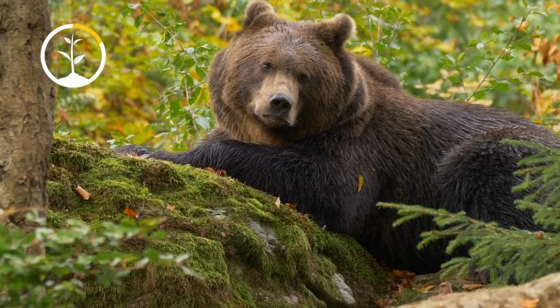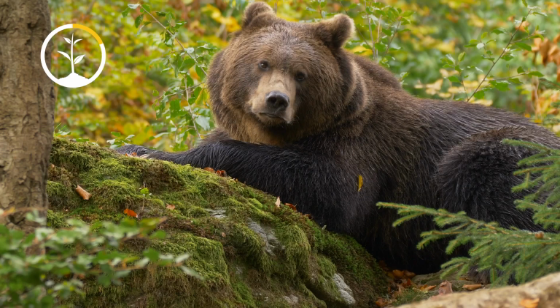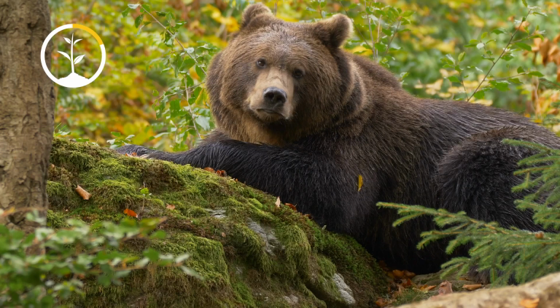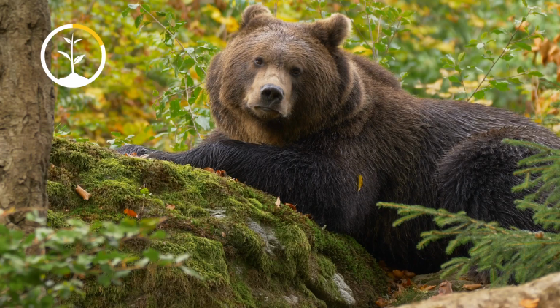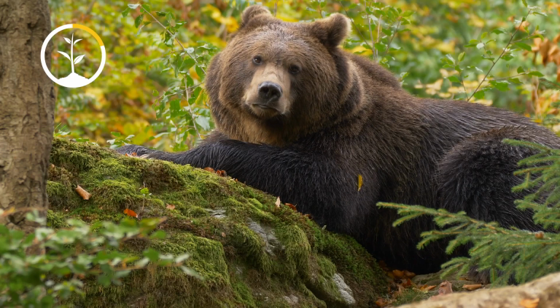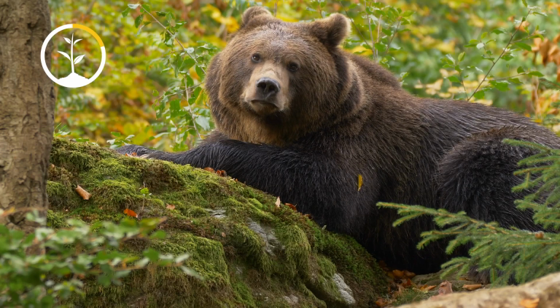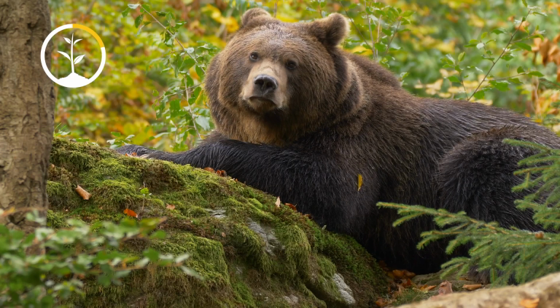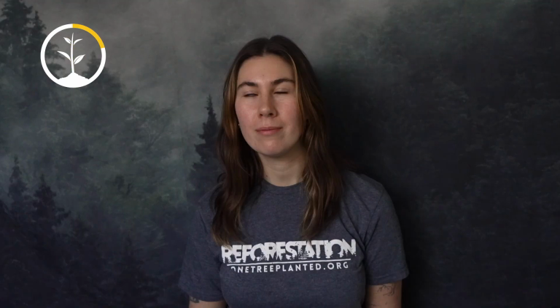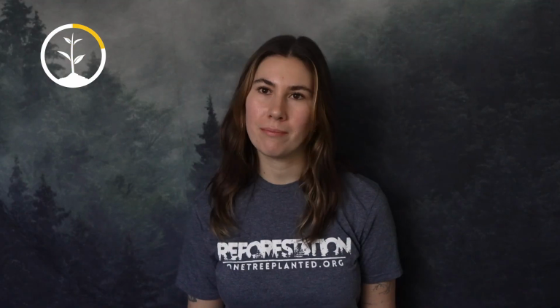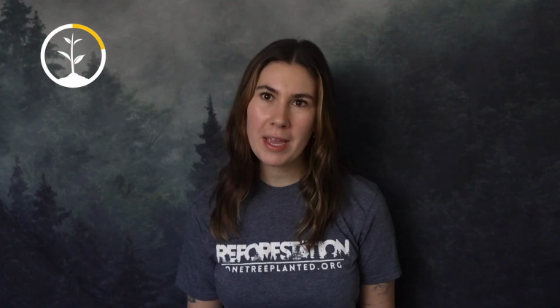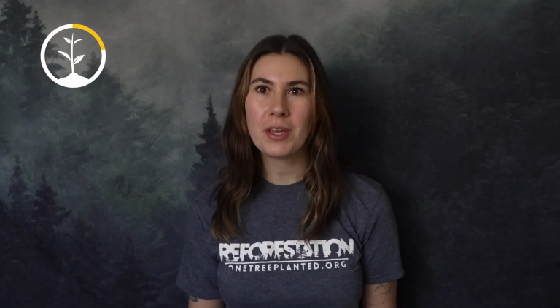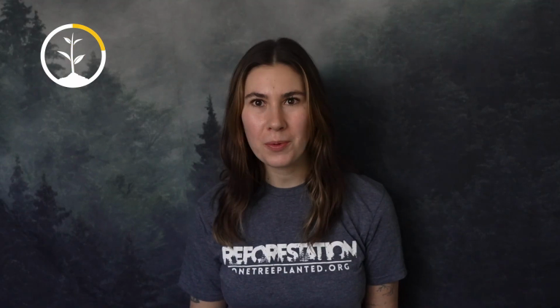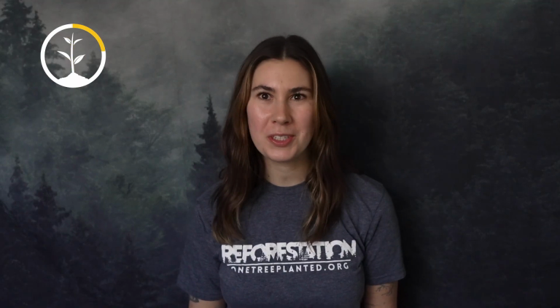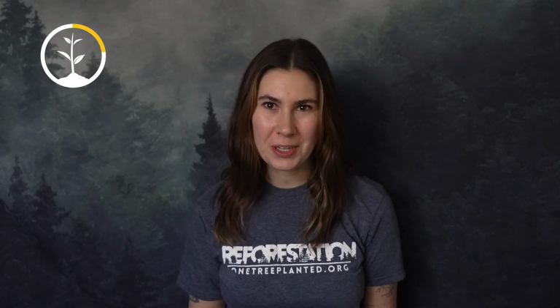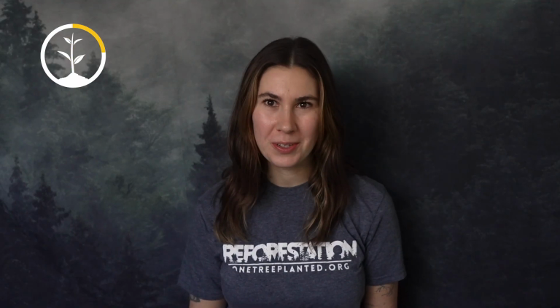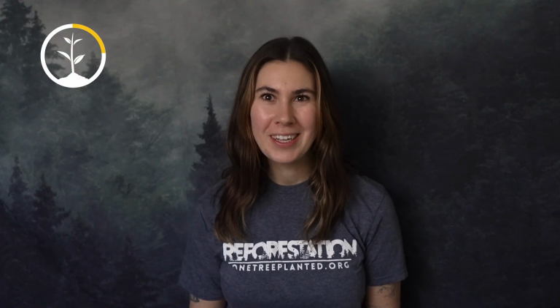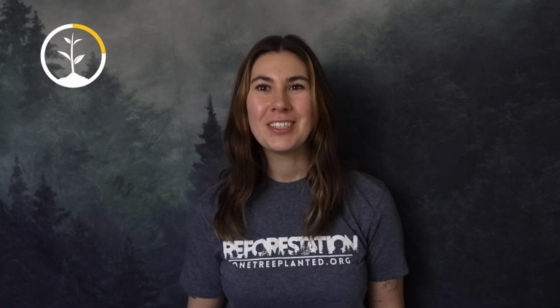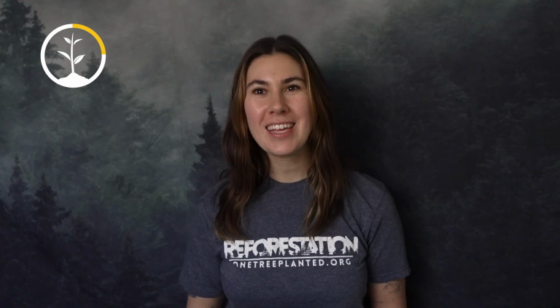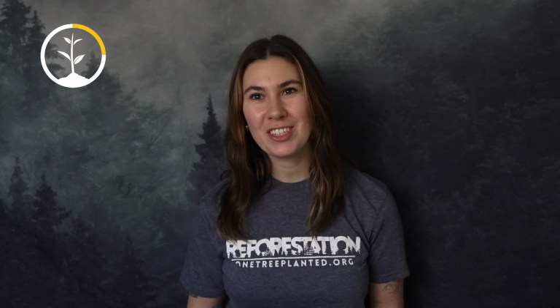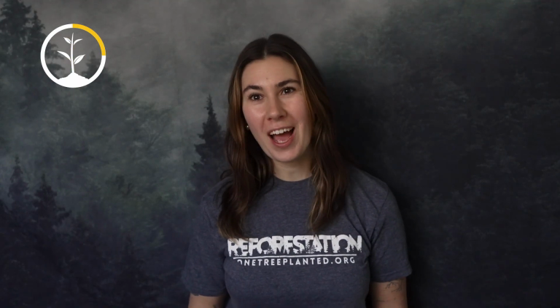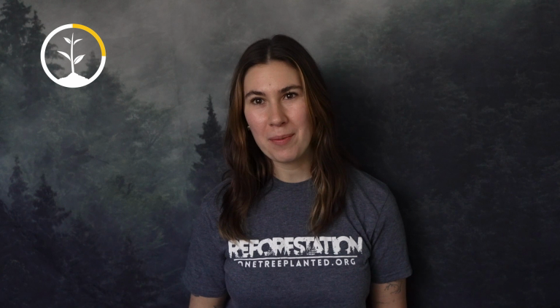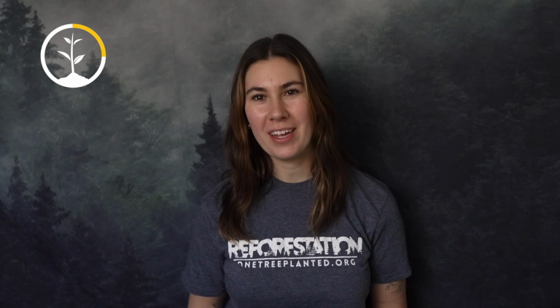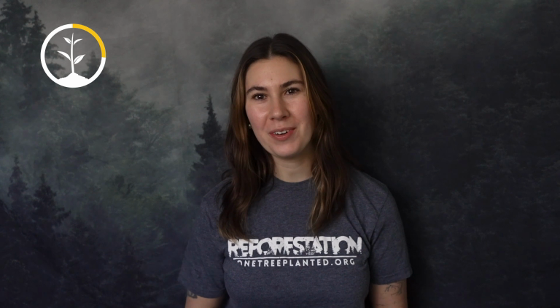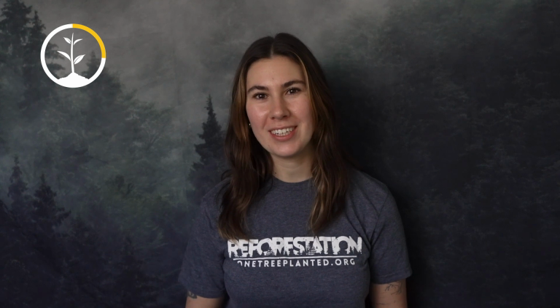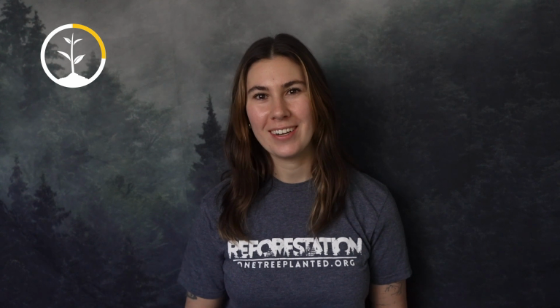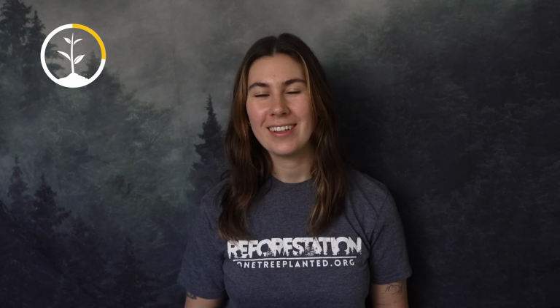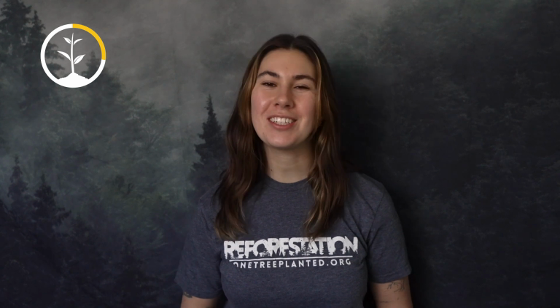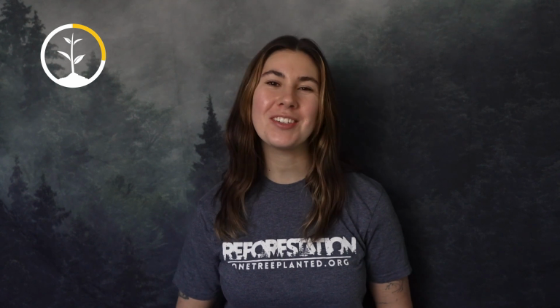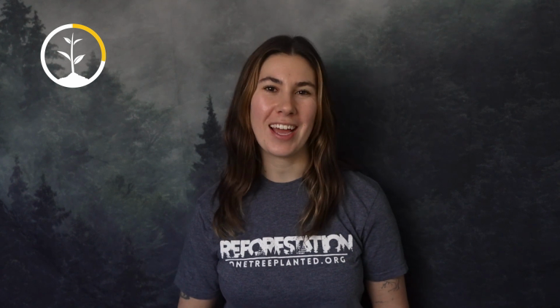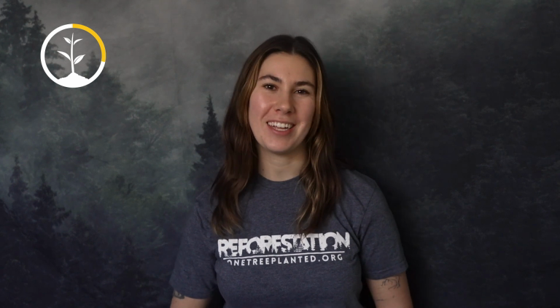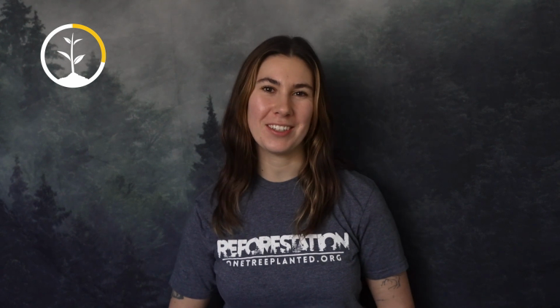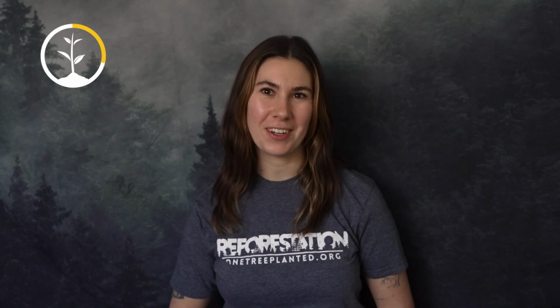Like bears or squirrels, or maybe humans too, trees actually hibernate in the winter. Let's go outside and take a look.